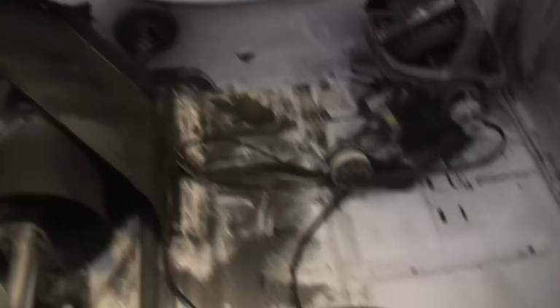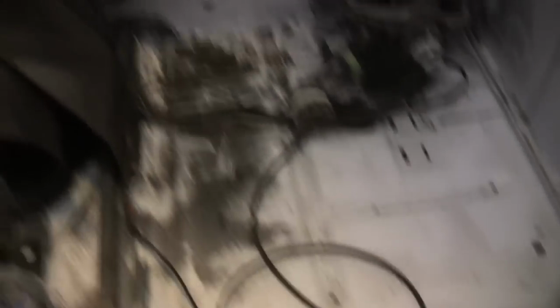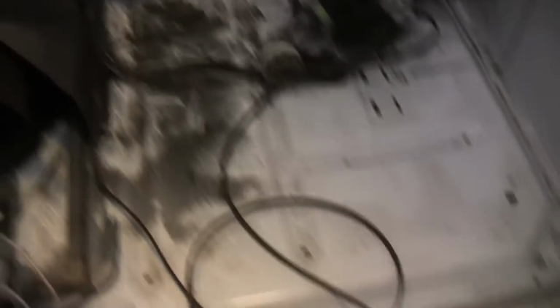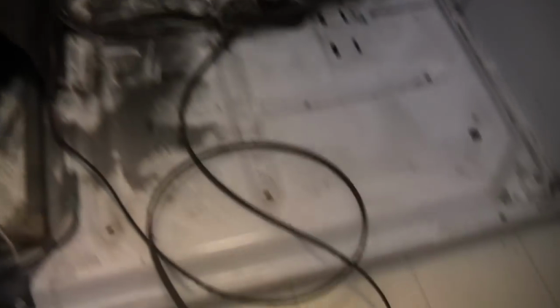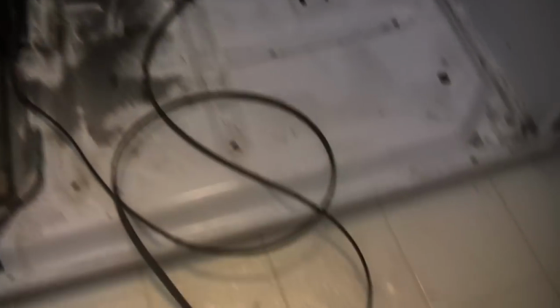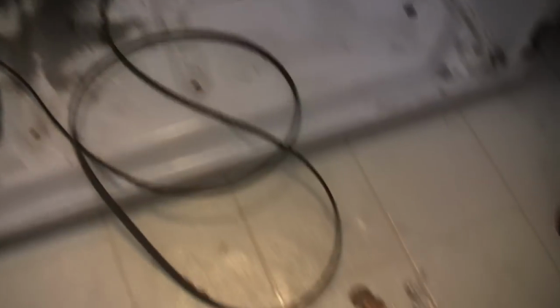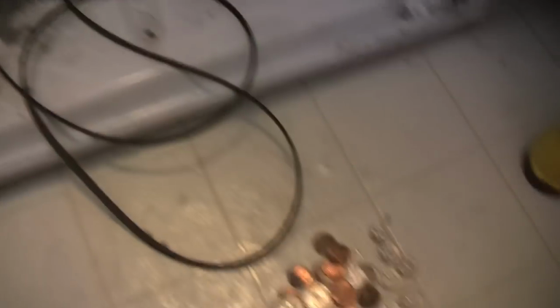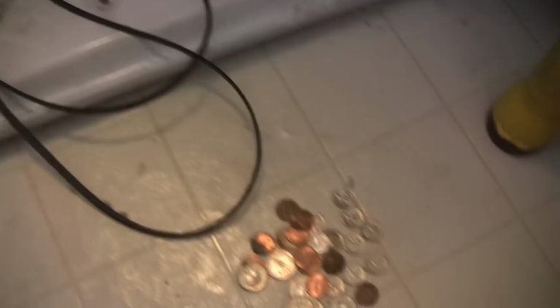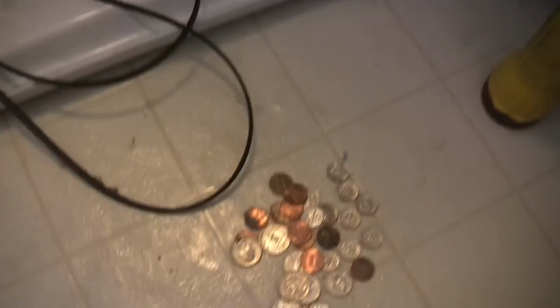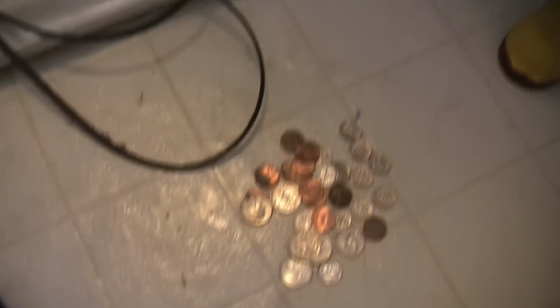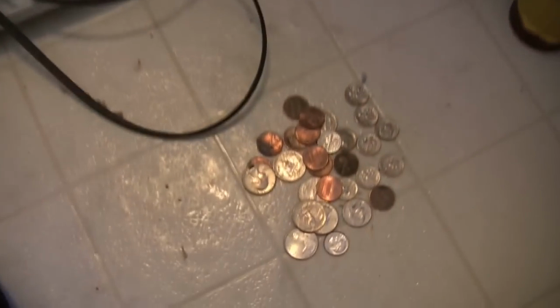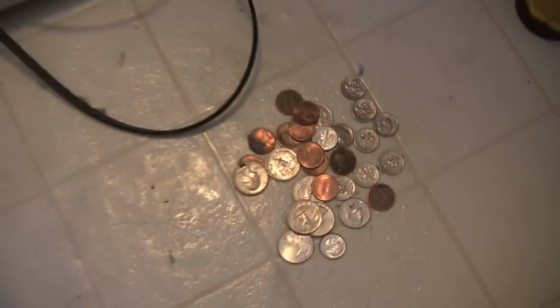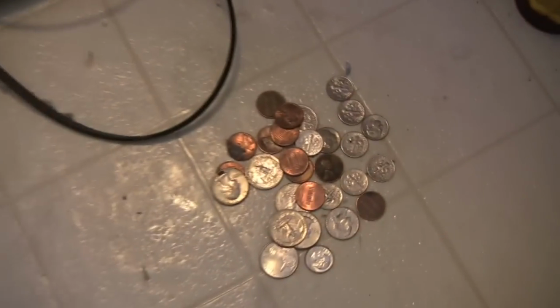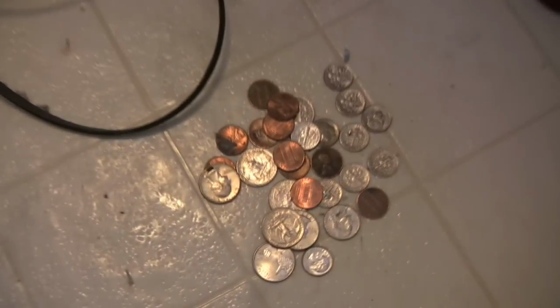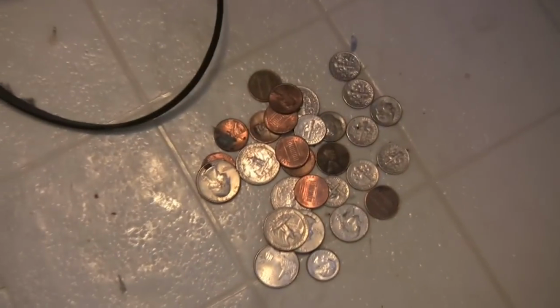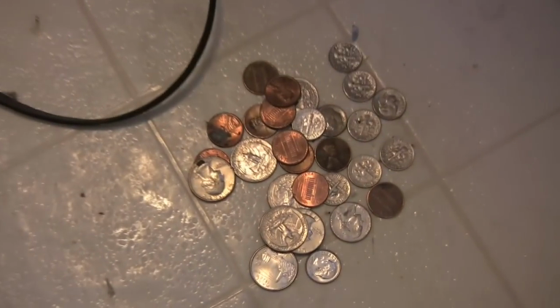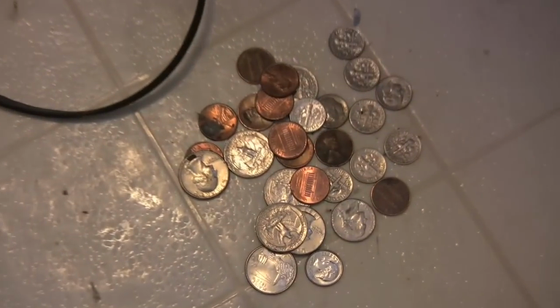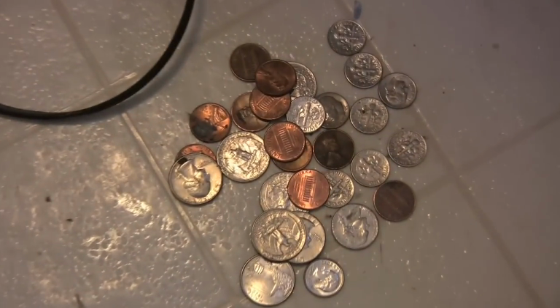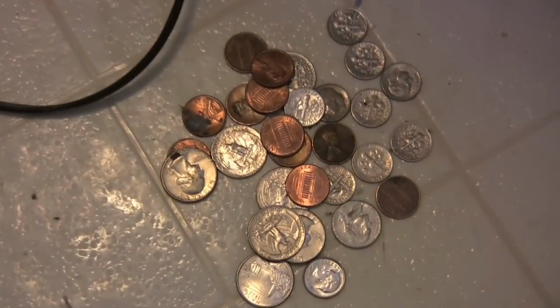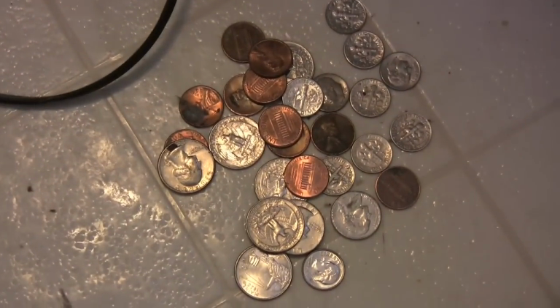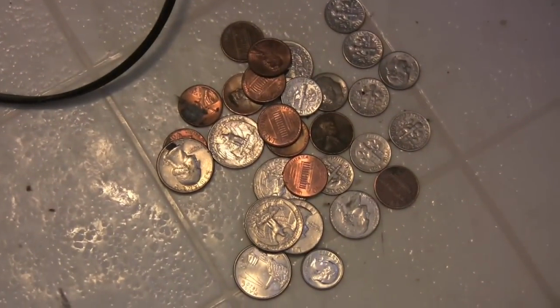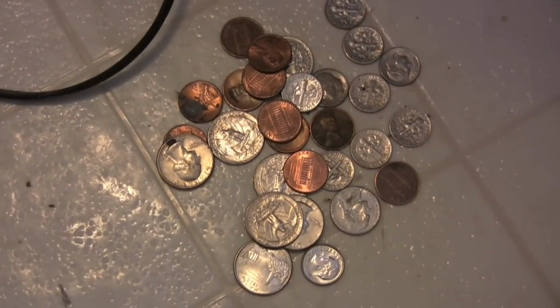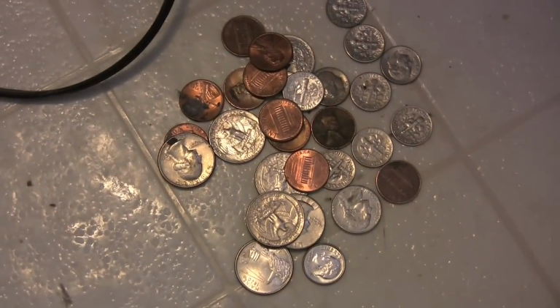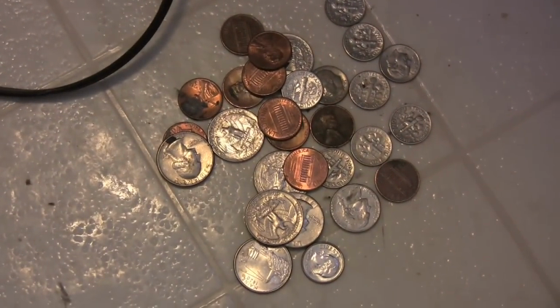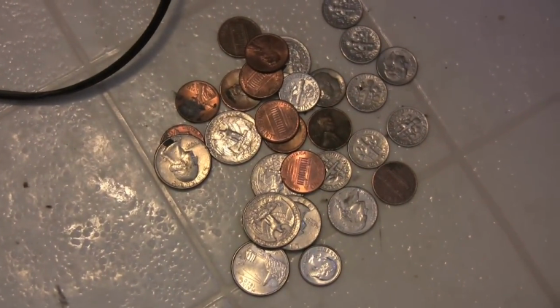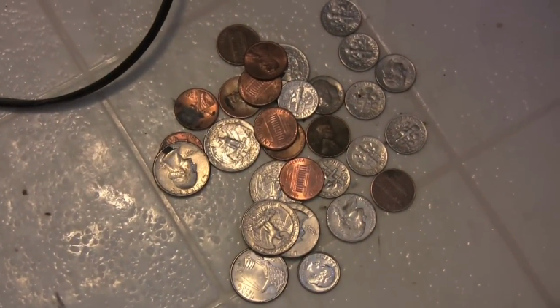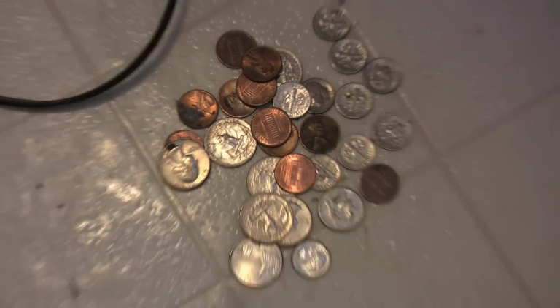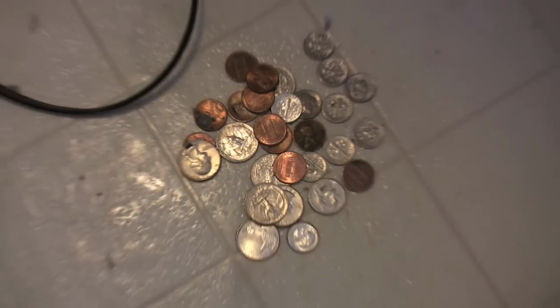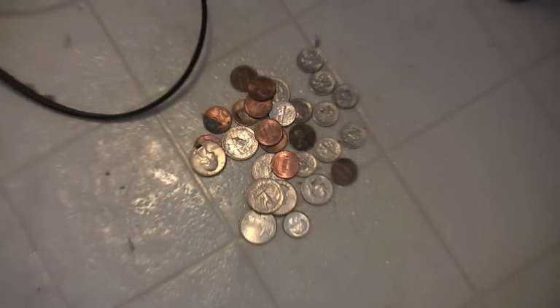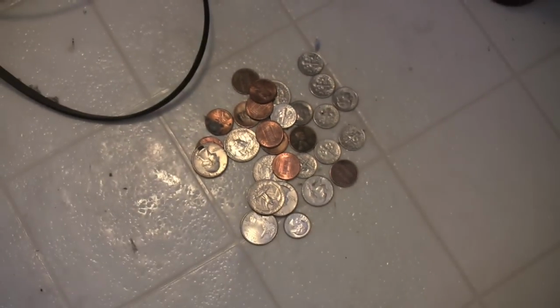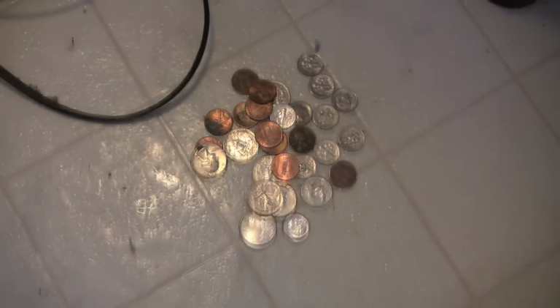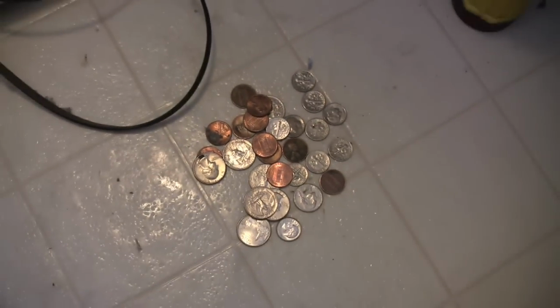One cool thing — I got some, I don't know, a lot of change. So I guess I'll be able to go park at the beach.